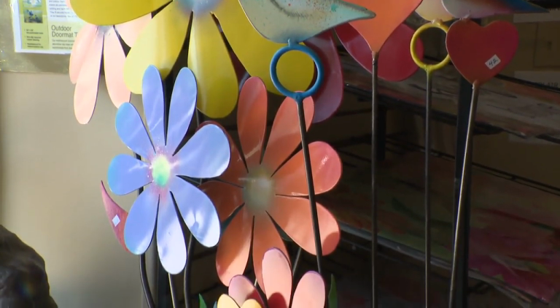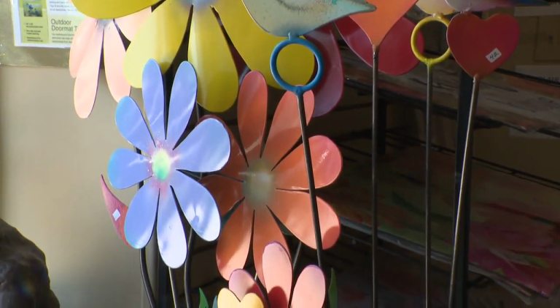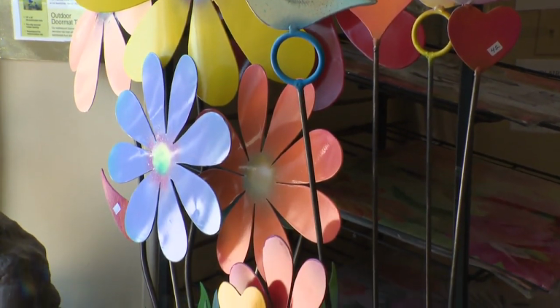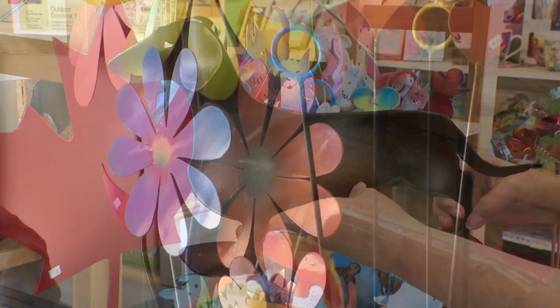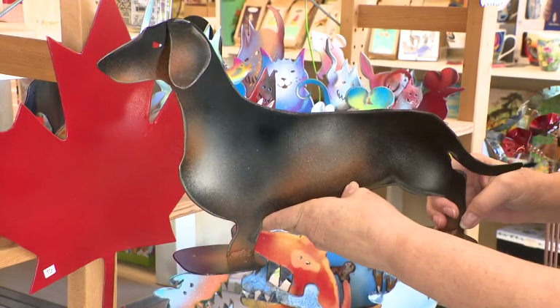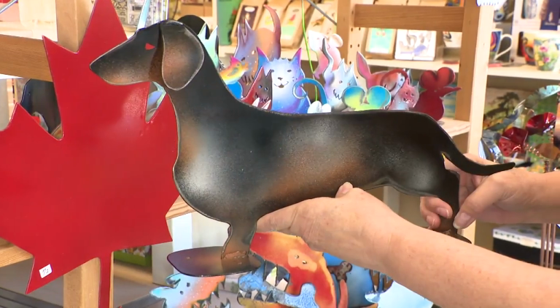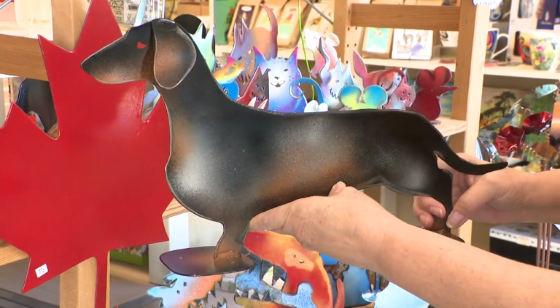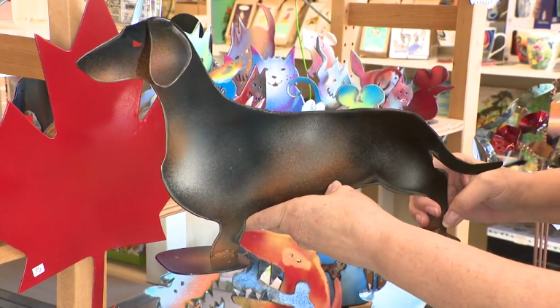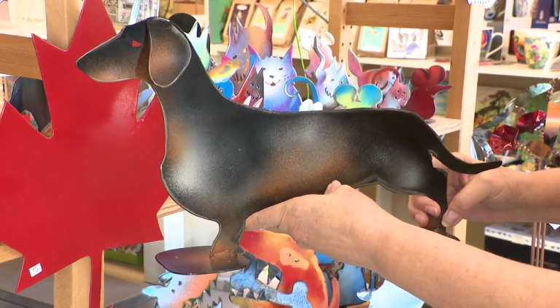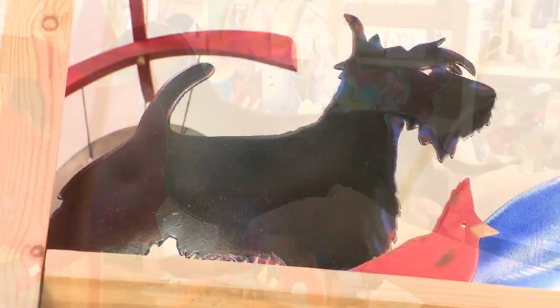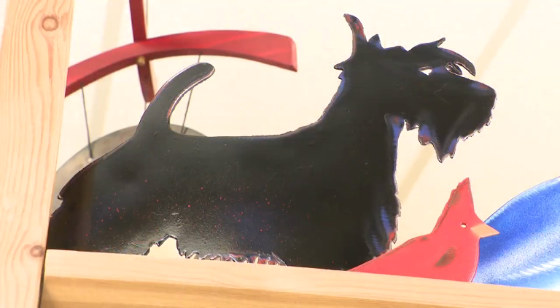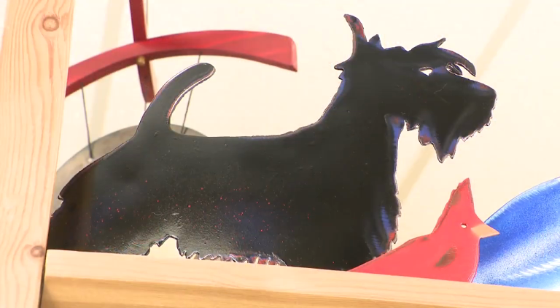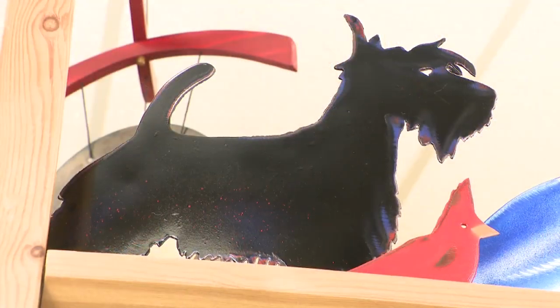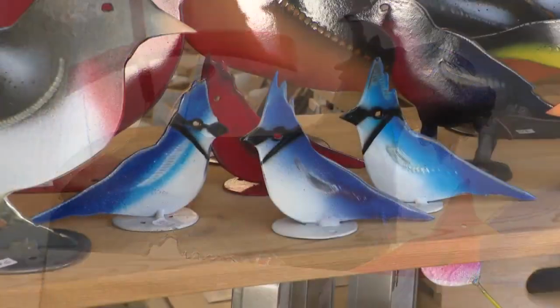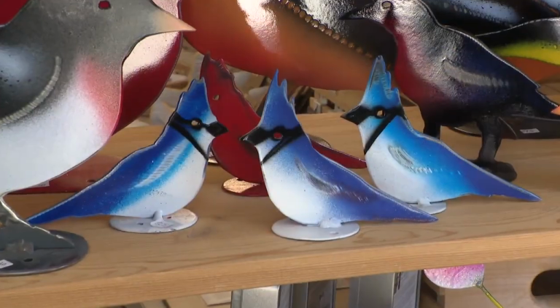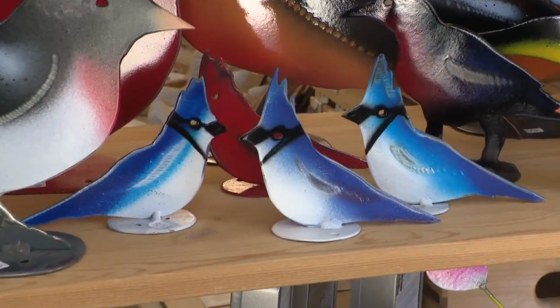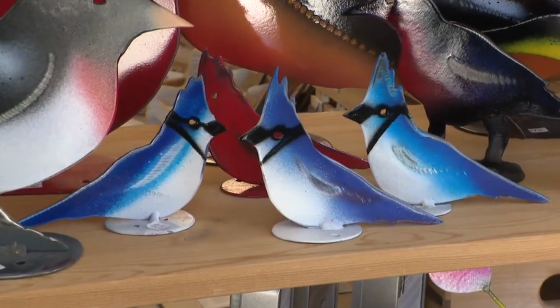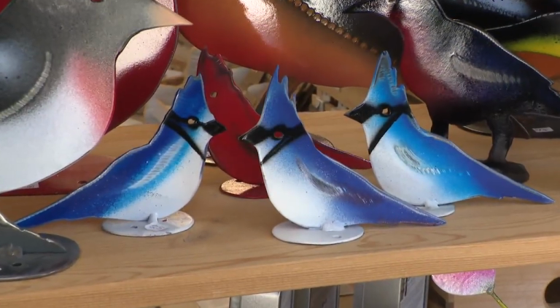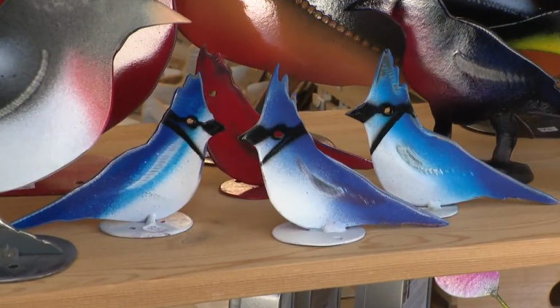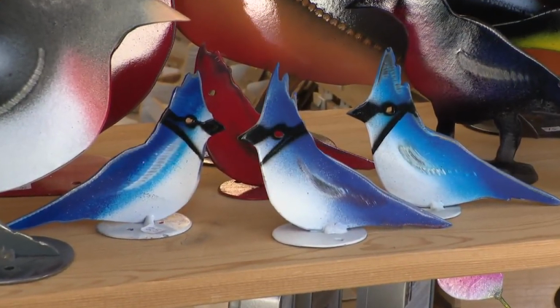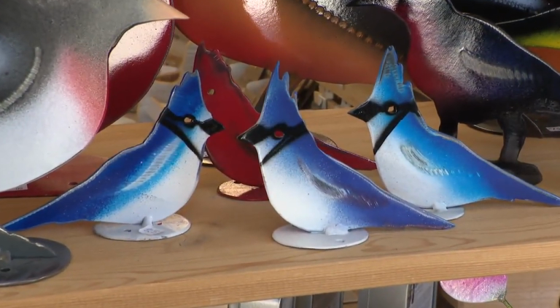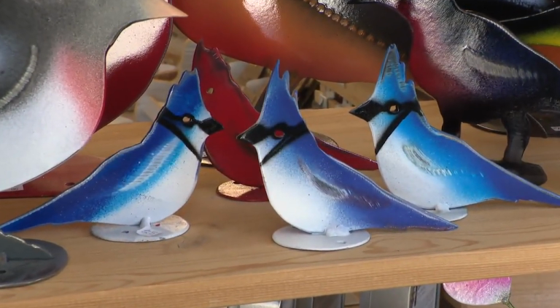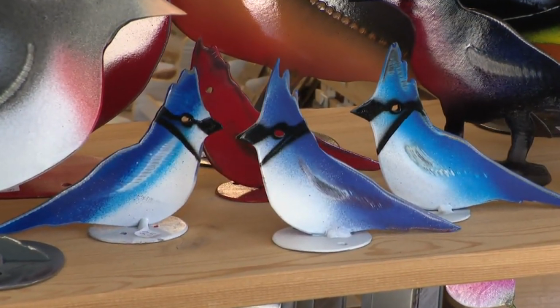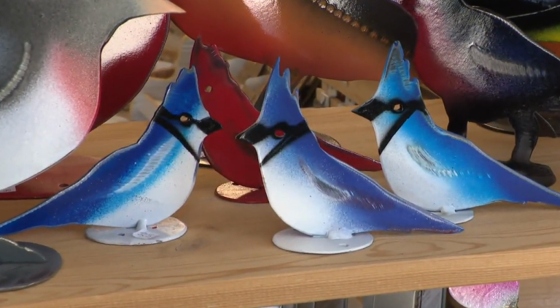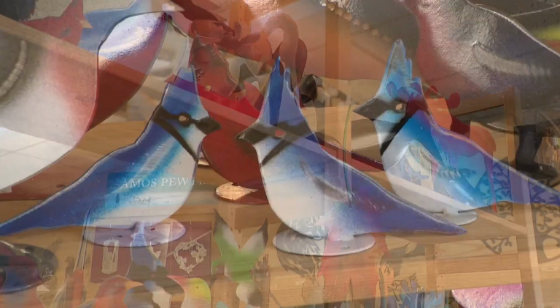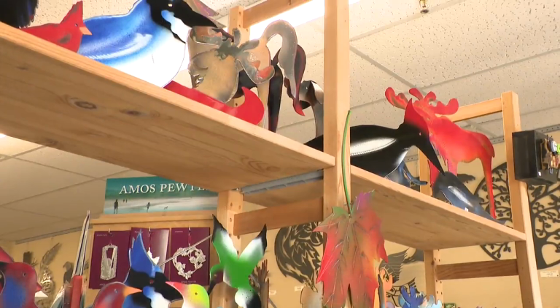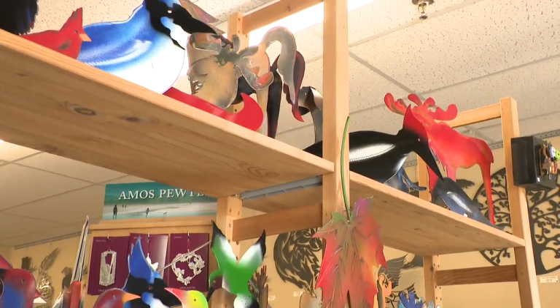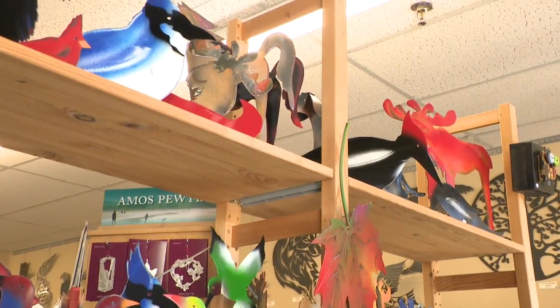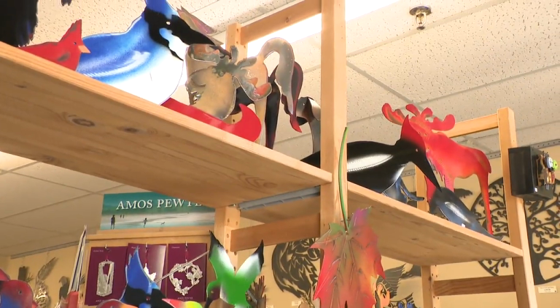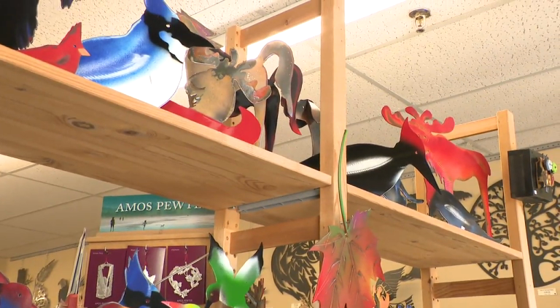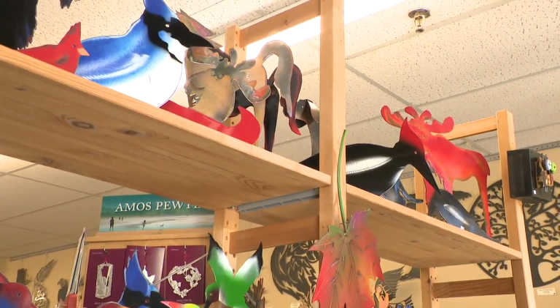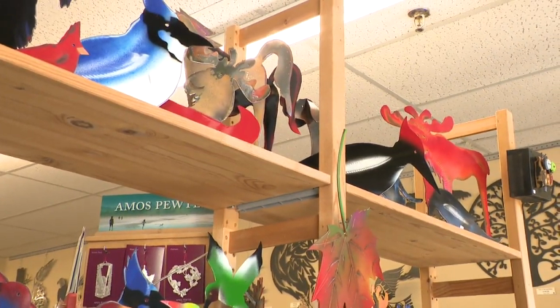There's woodpeckers, little wiener dogs, there's a scotty dog, blue jays, cardinals — really gorgeous. And they hand paint them all.